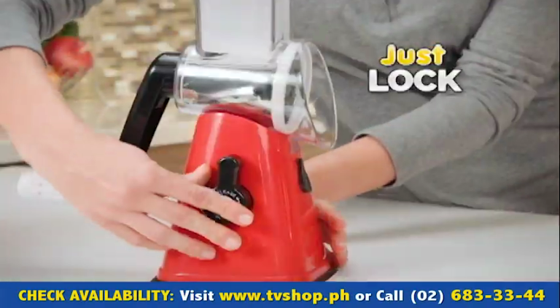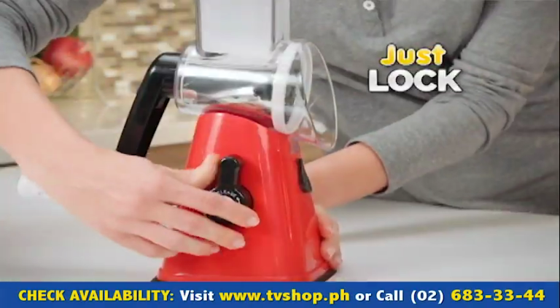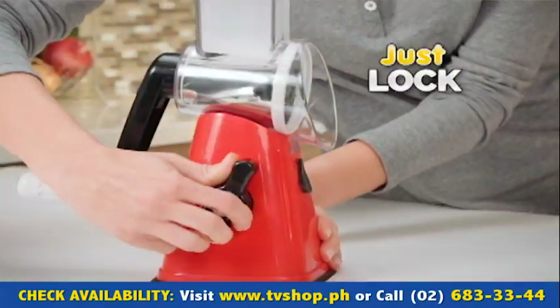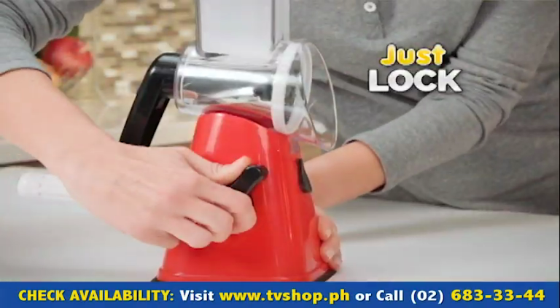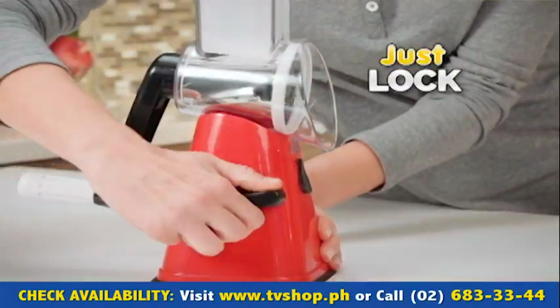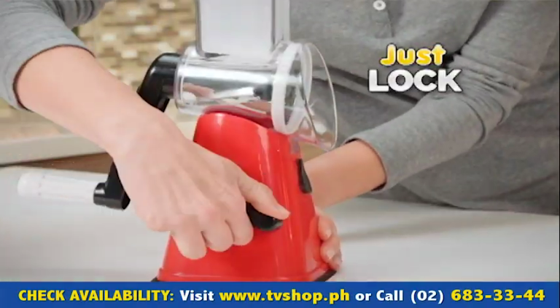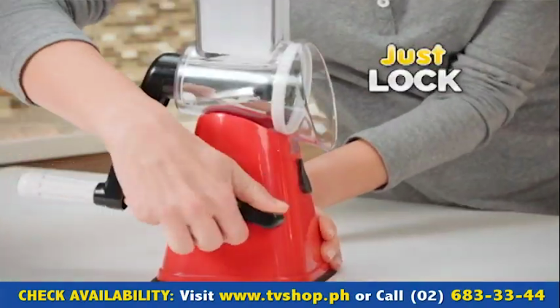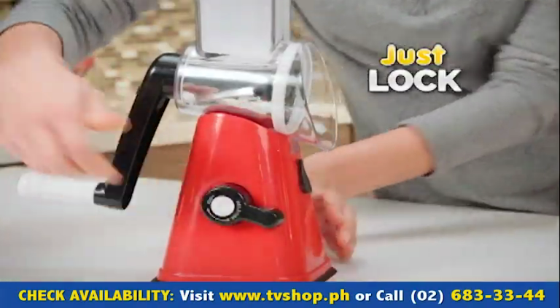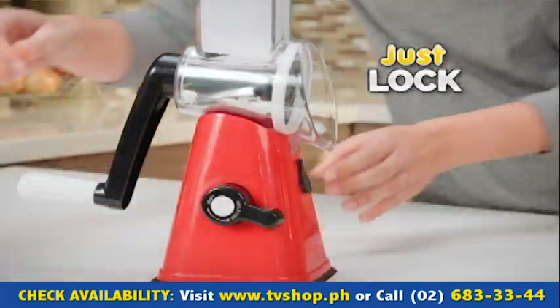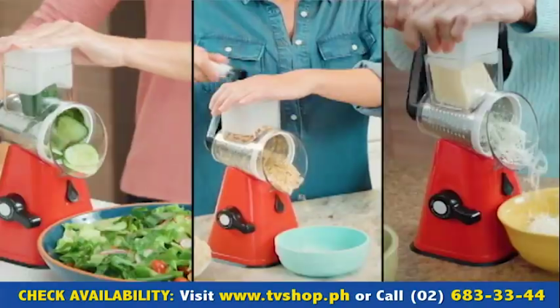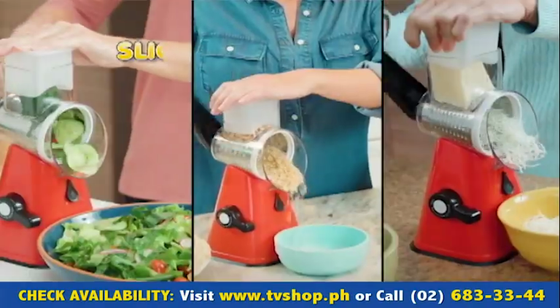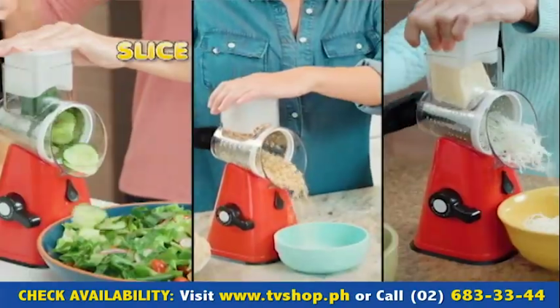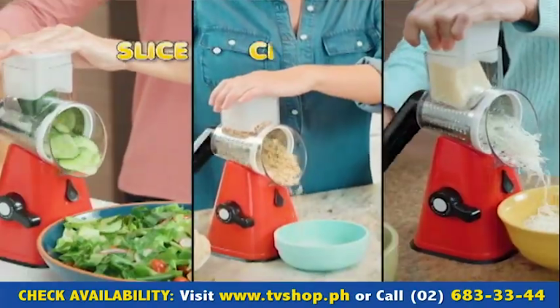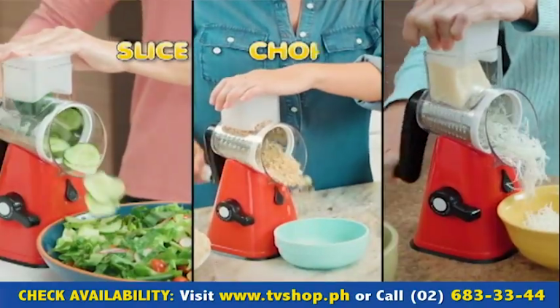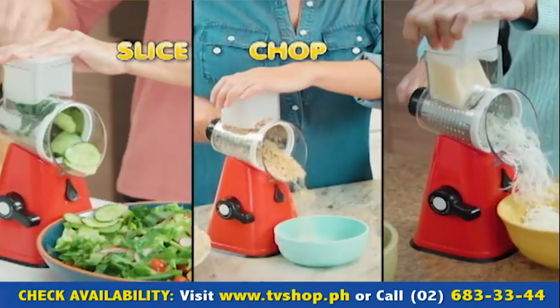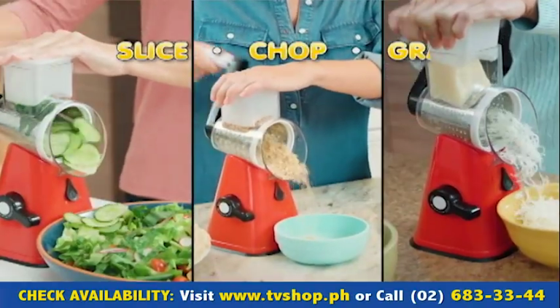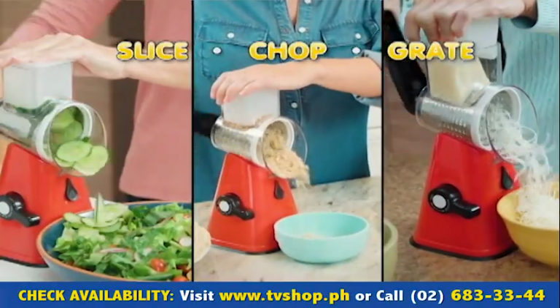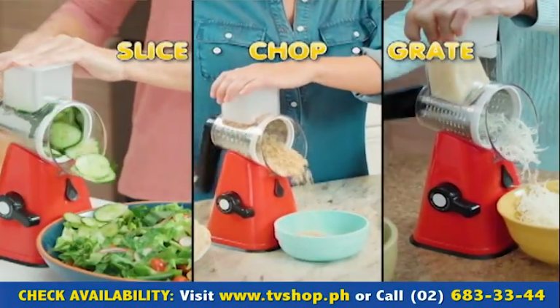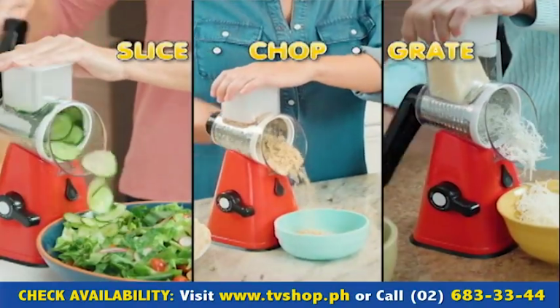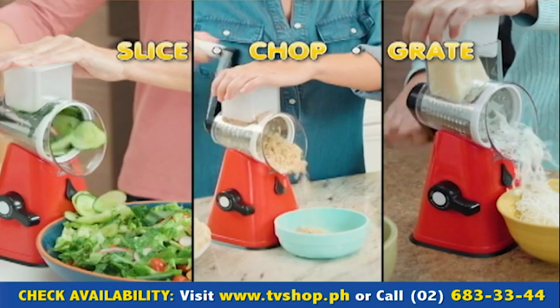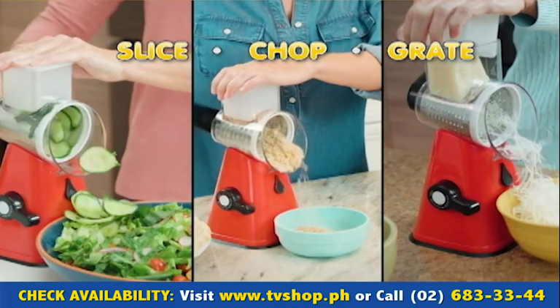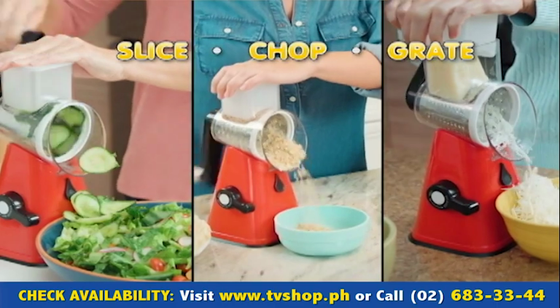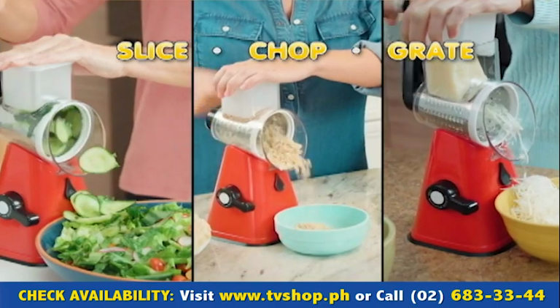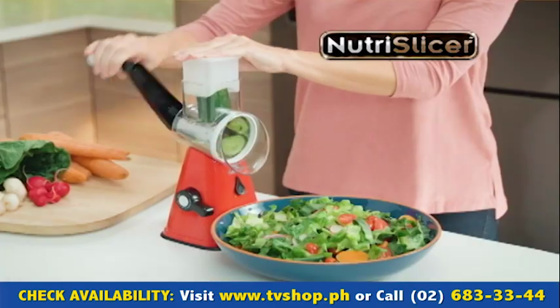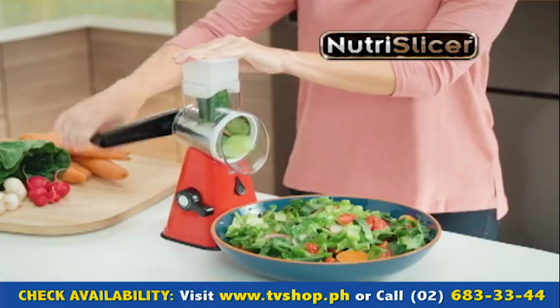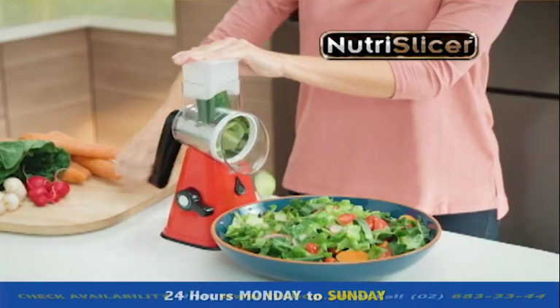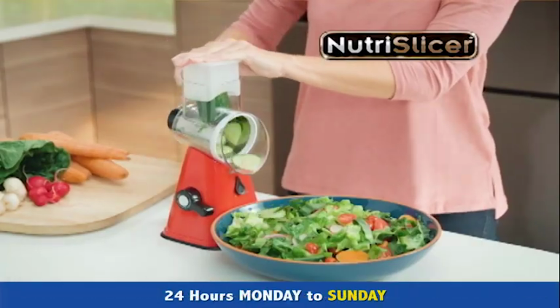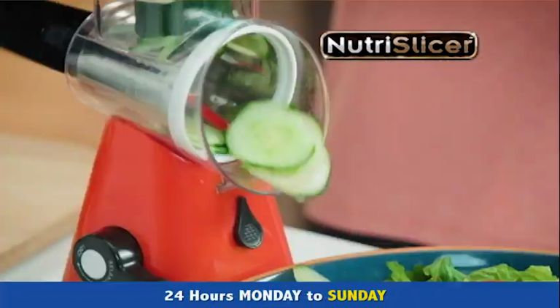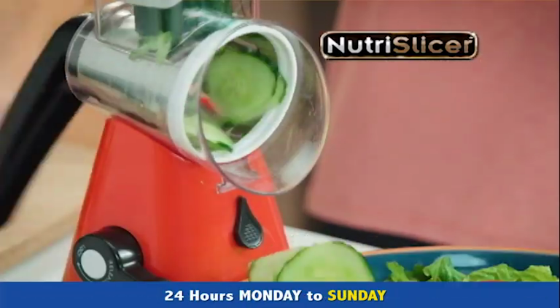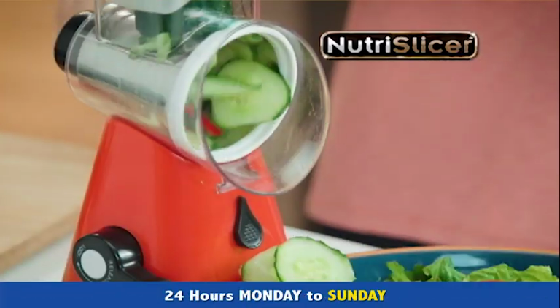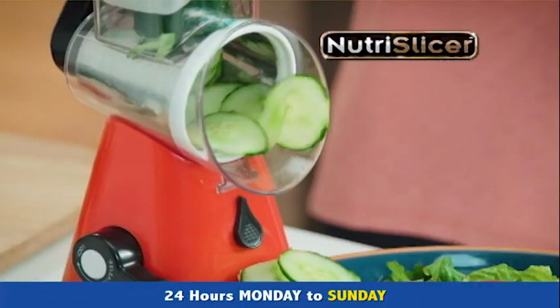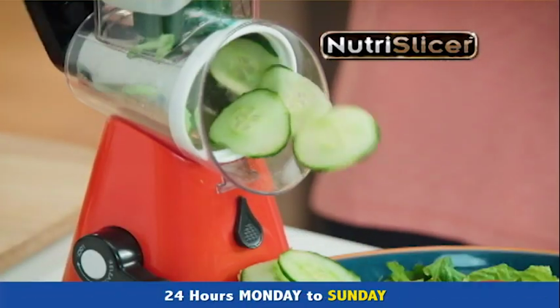Just lock Nutri-Slicer to your counter to slice, chop, and grate with total control — right into the dish, plate, or bowl.